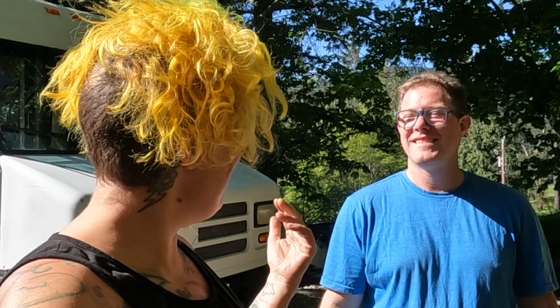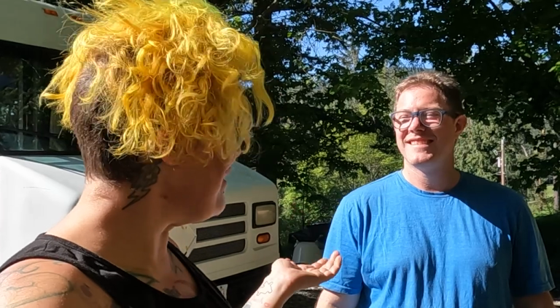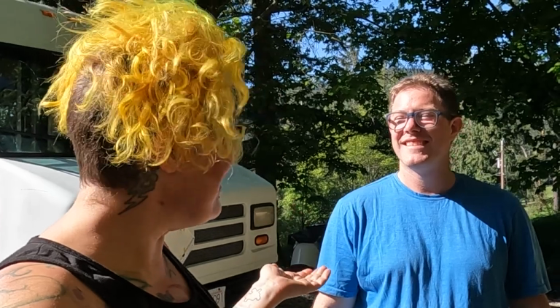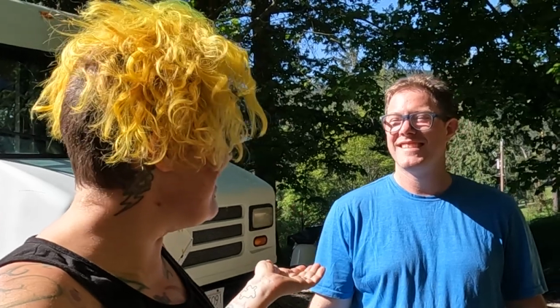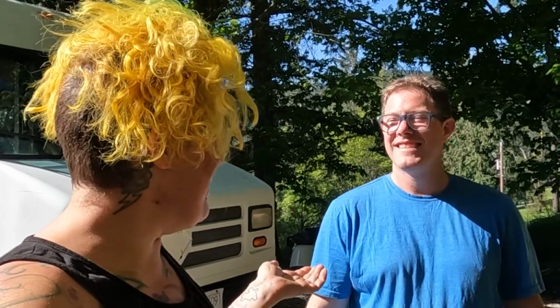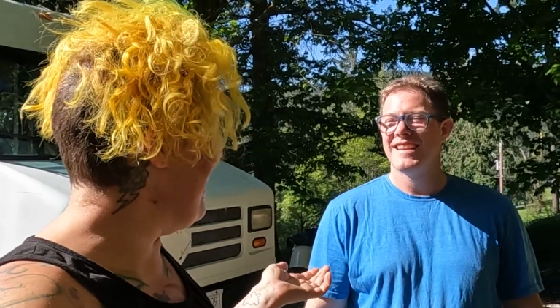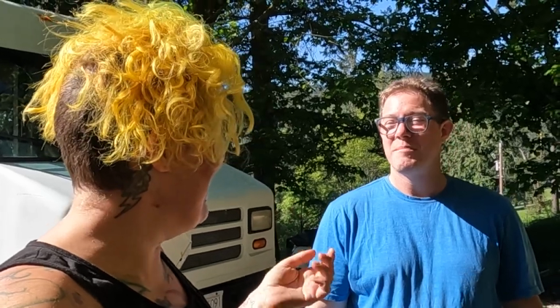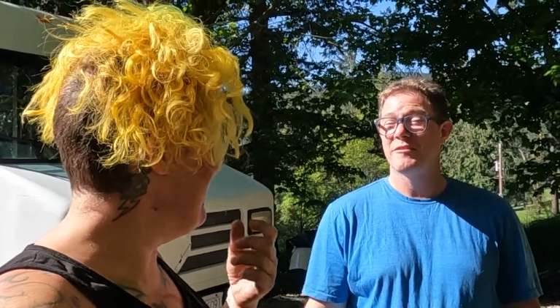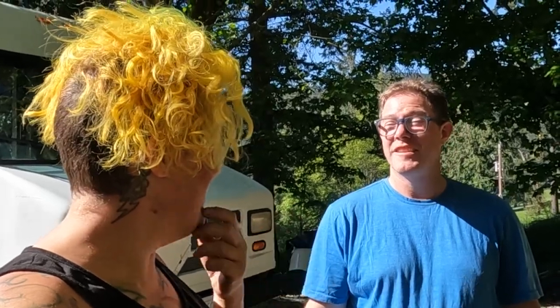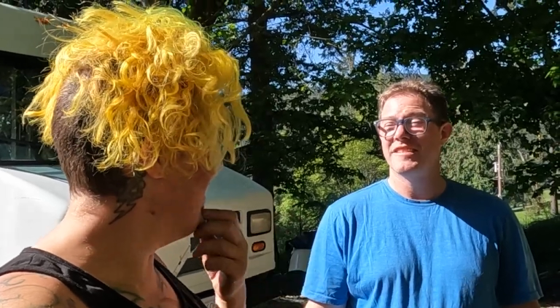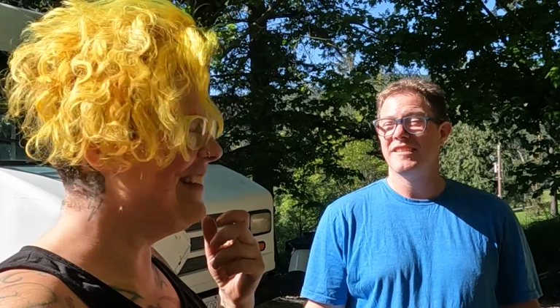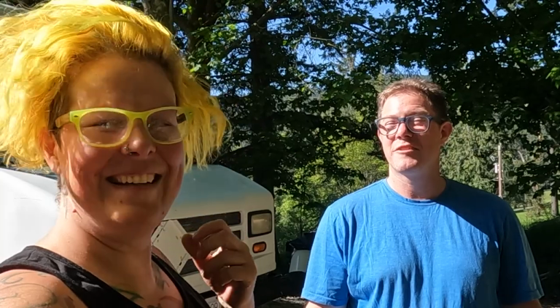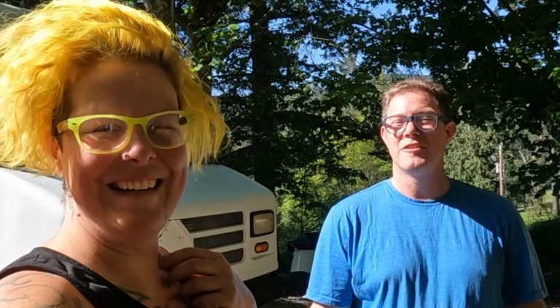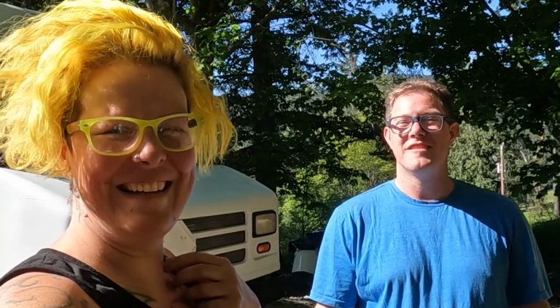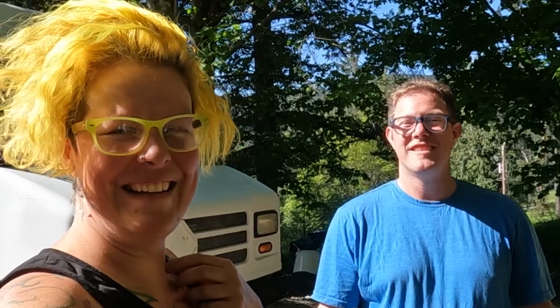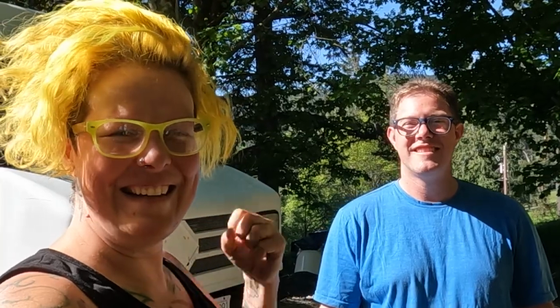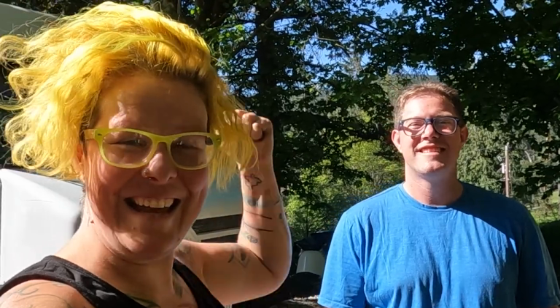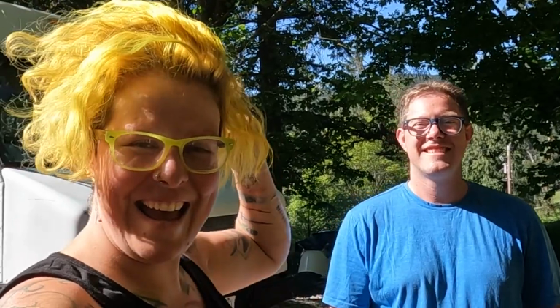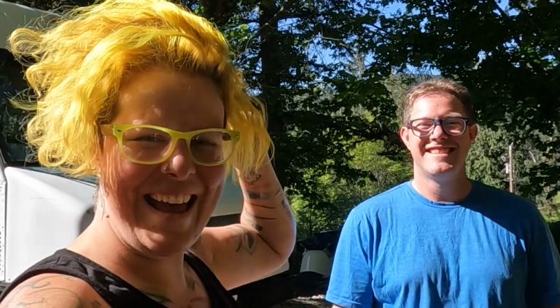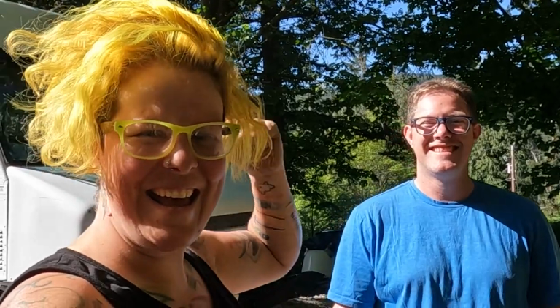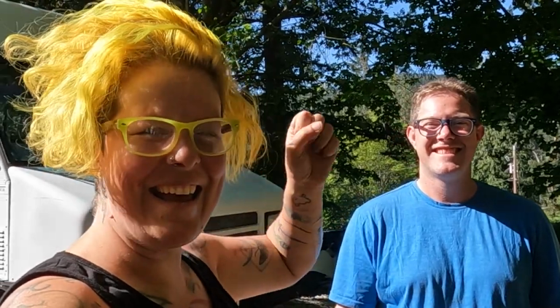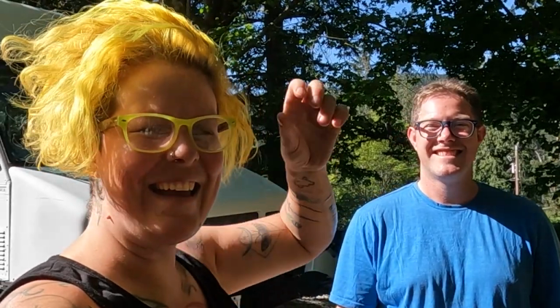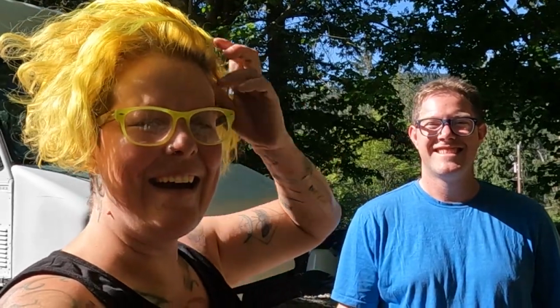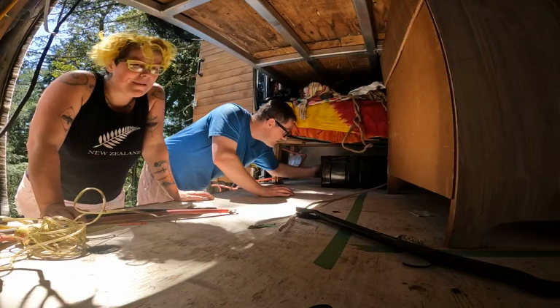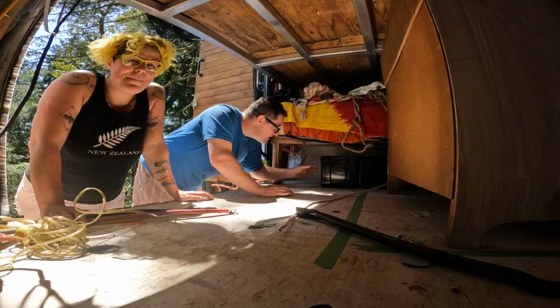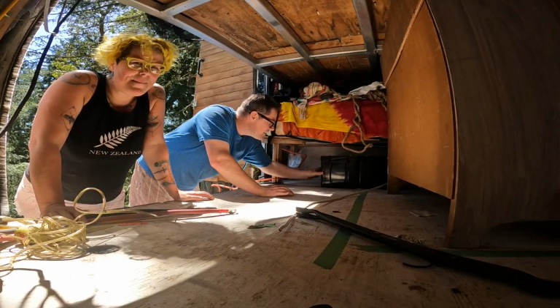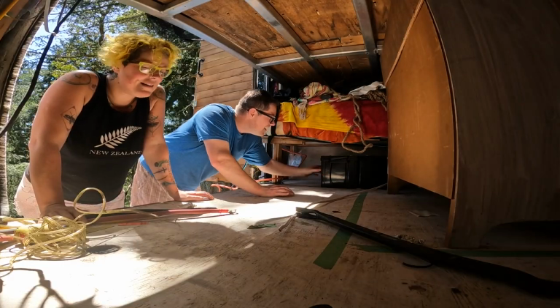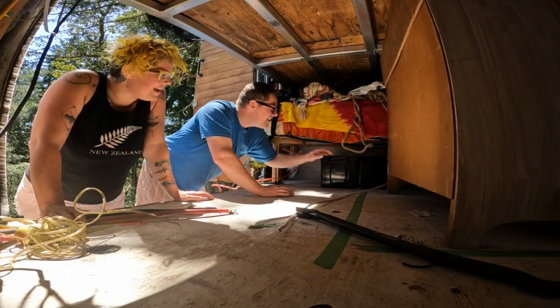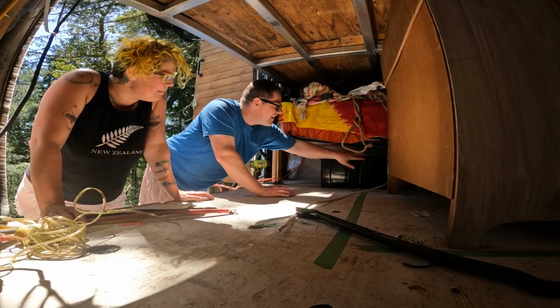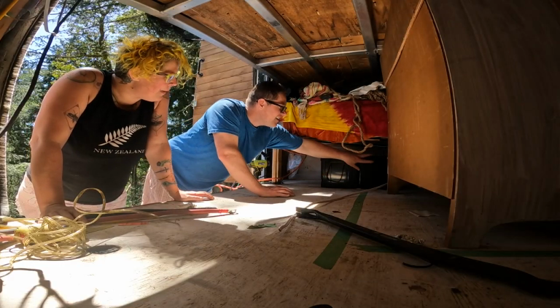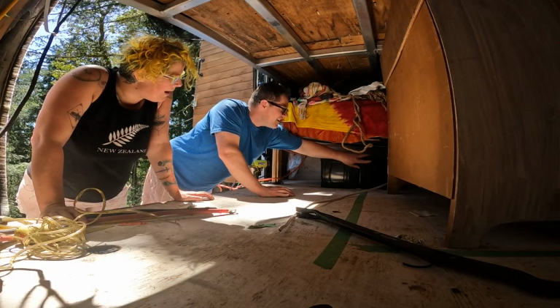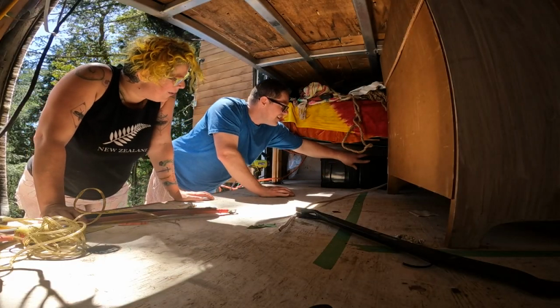What are we doing today? Batteries and electrical! Baby's getting power.